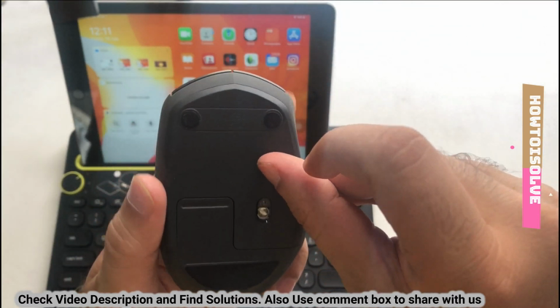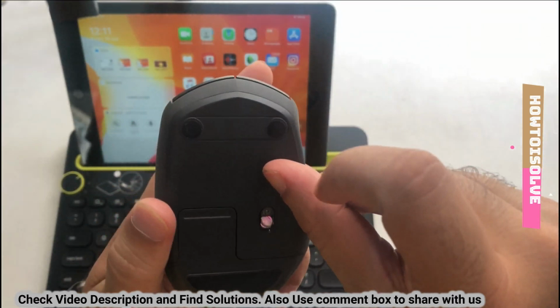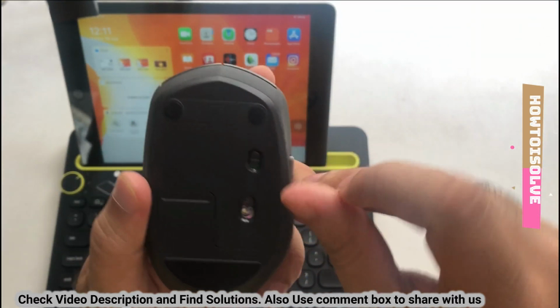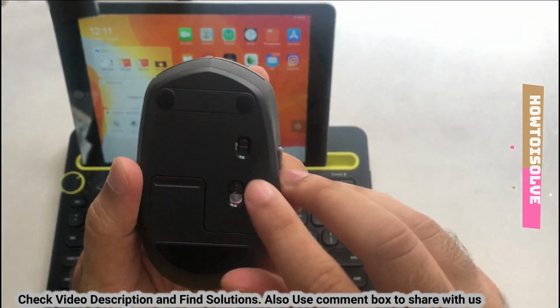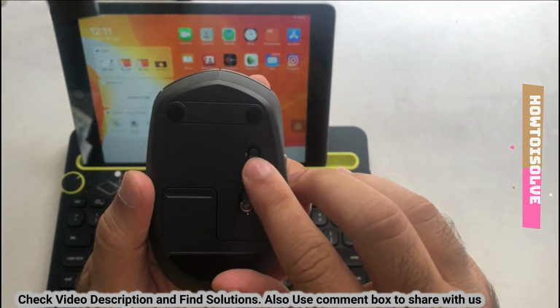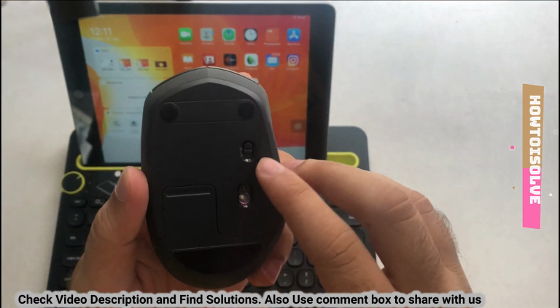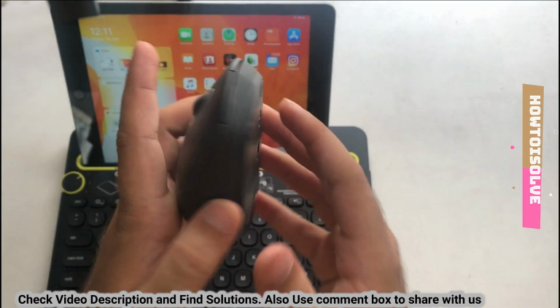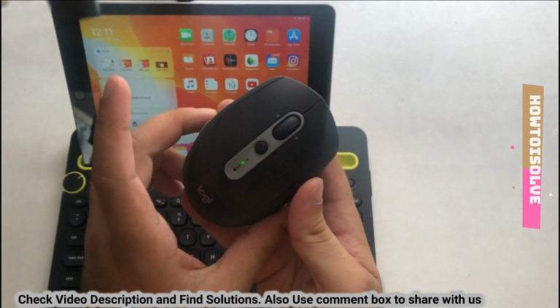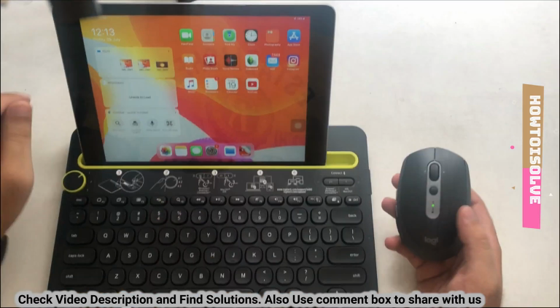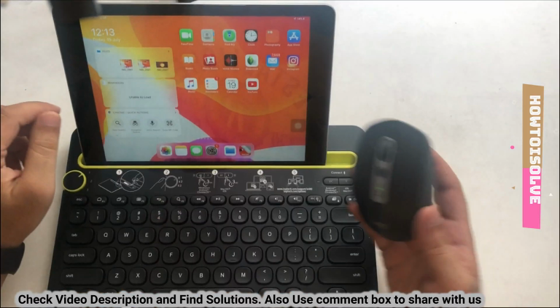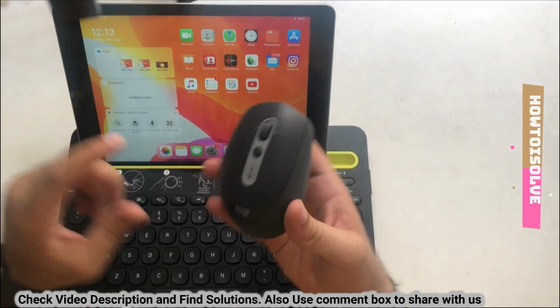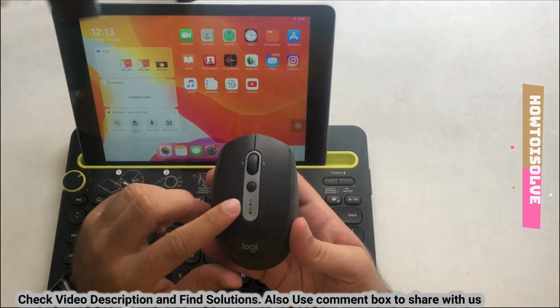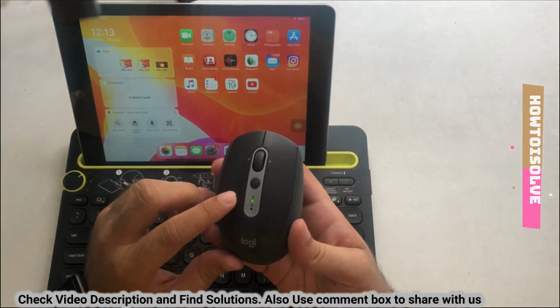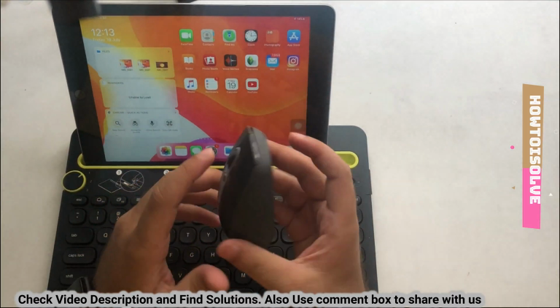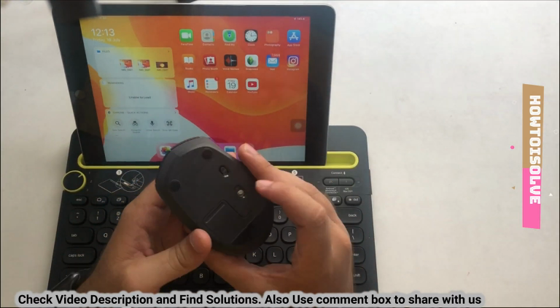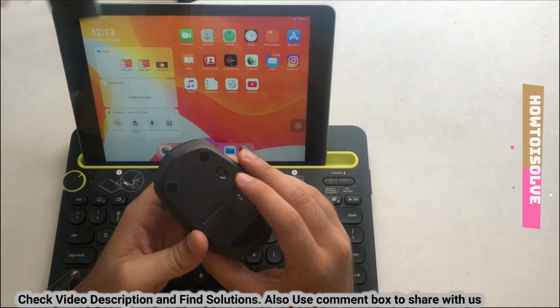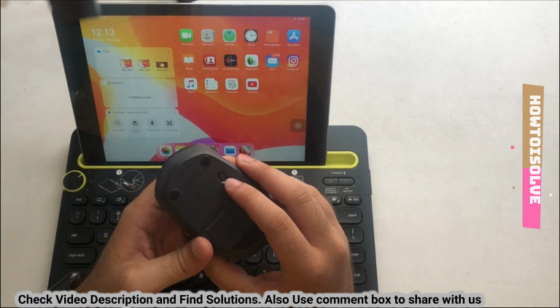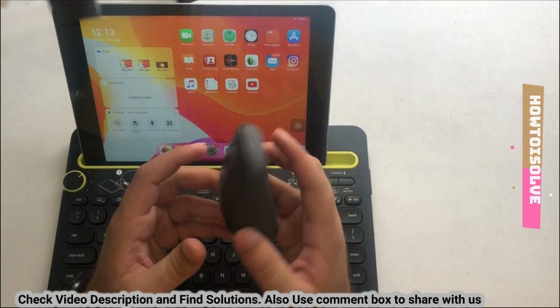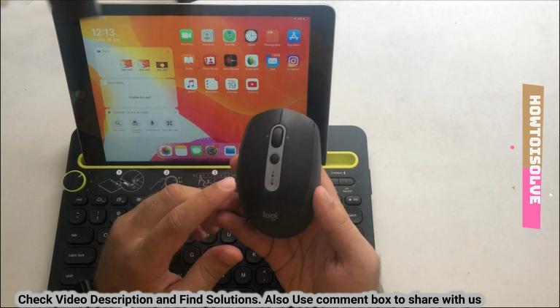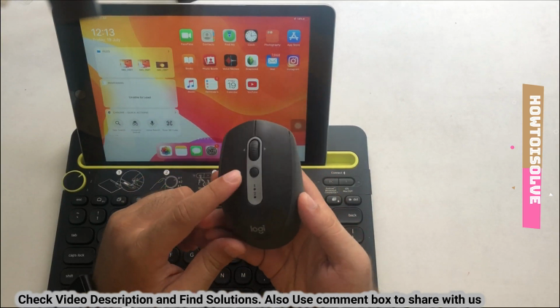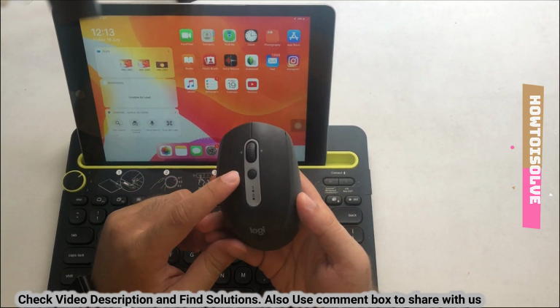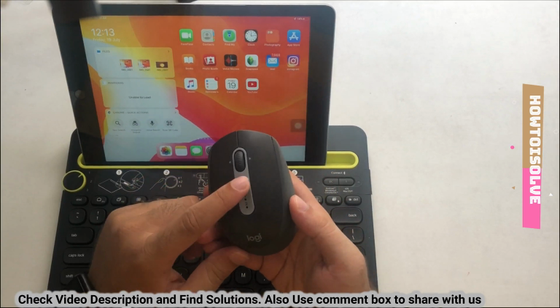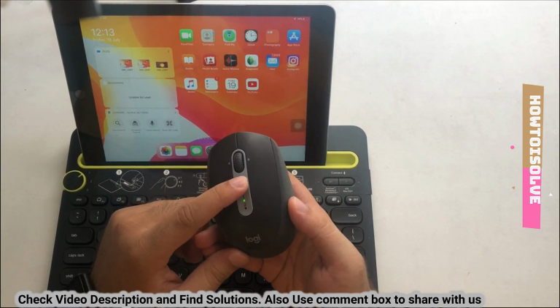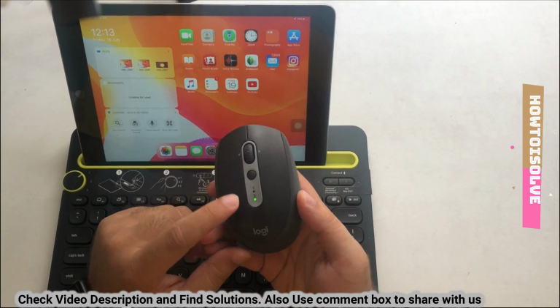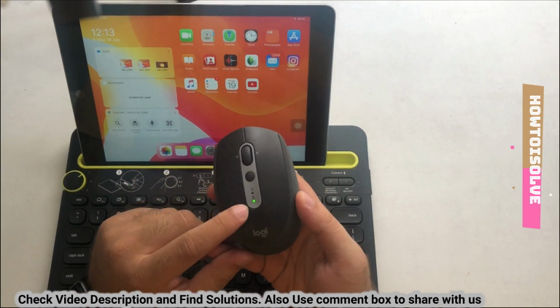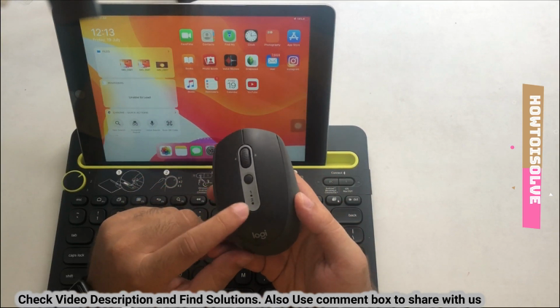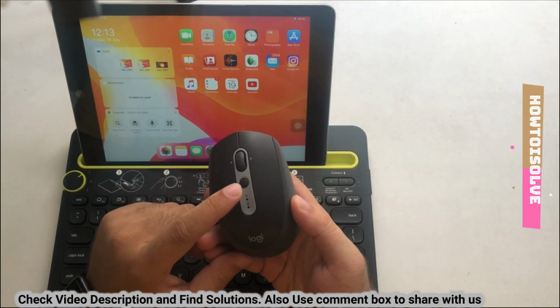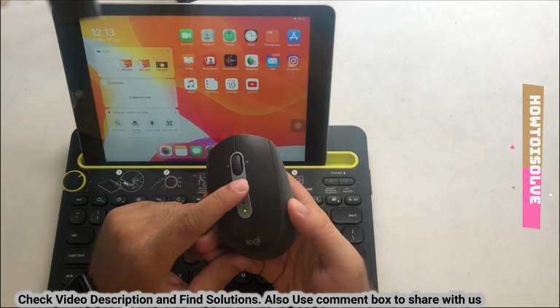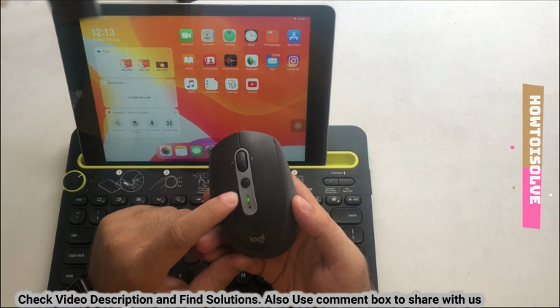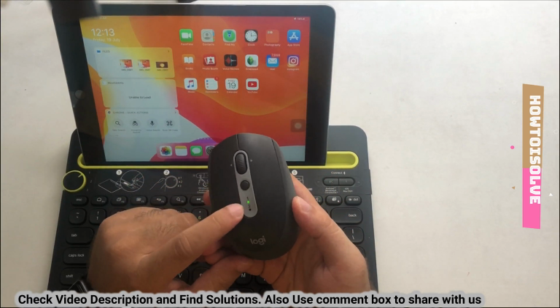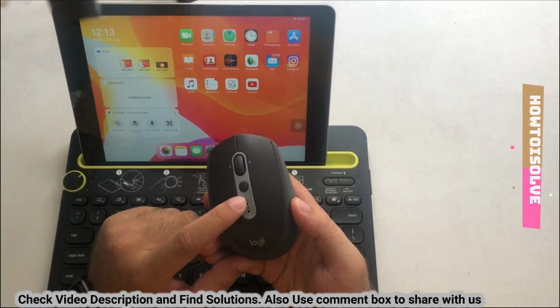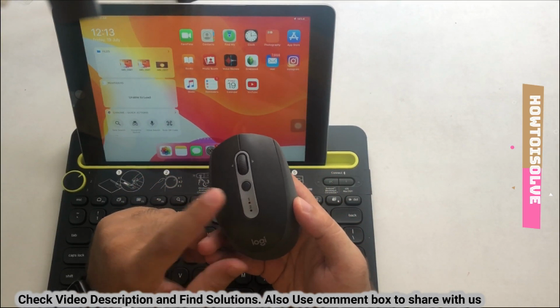On my Logitech mouse there is another button at the top. Using this button we can switch between two devices quickly with just a tap.